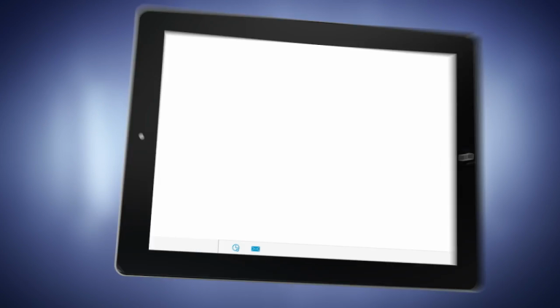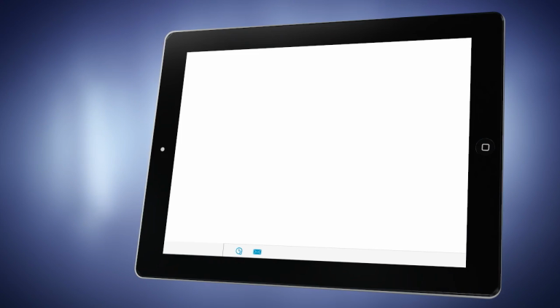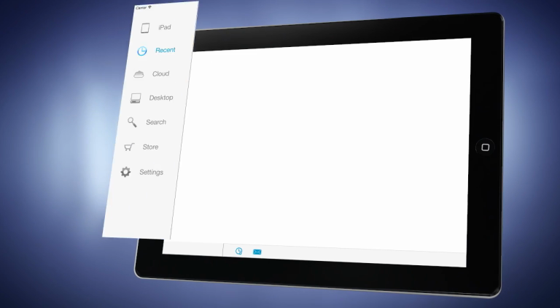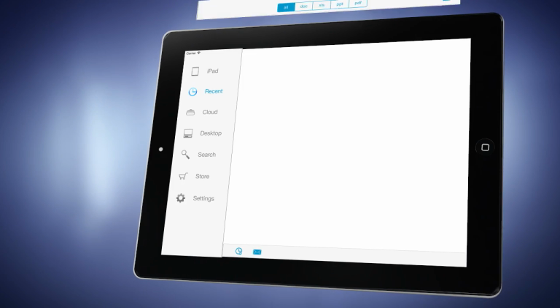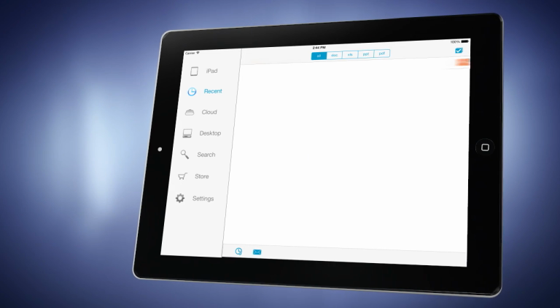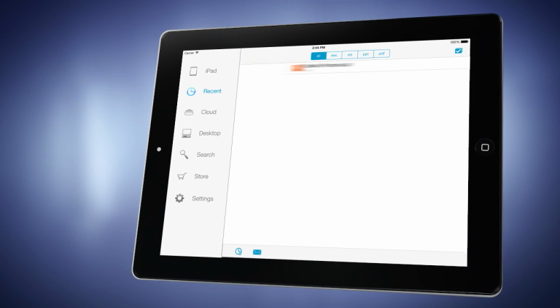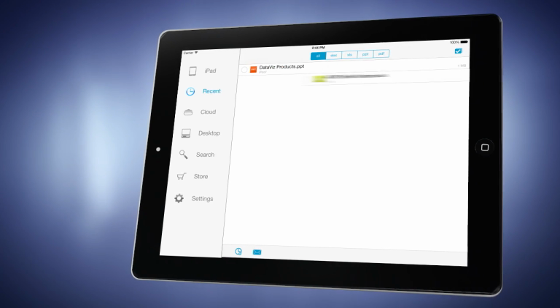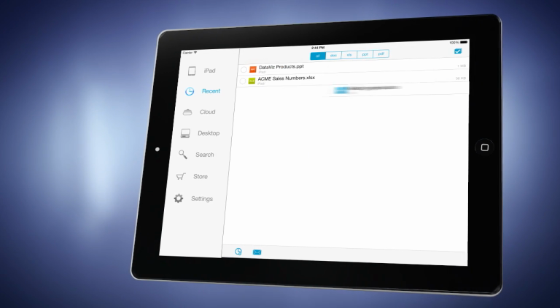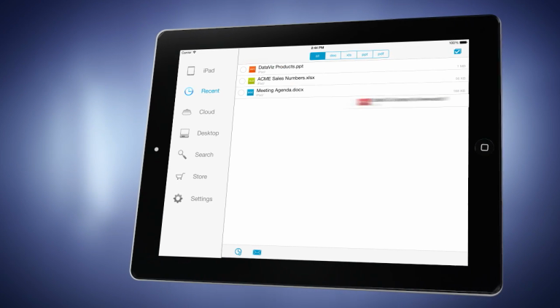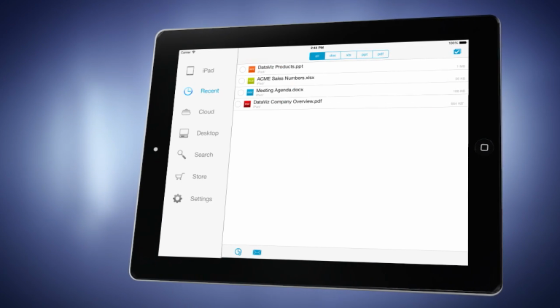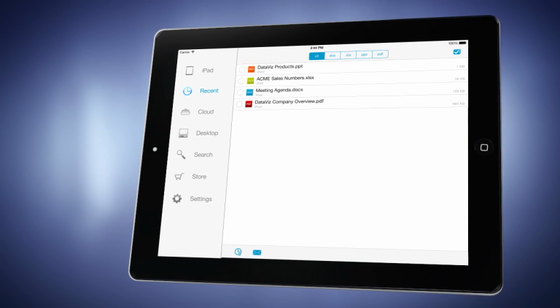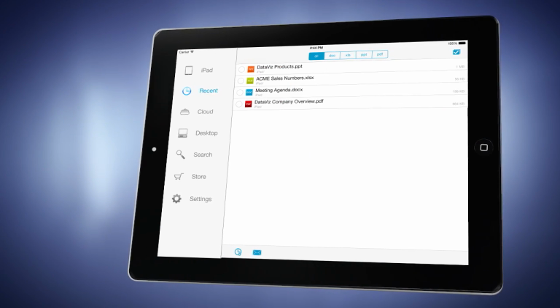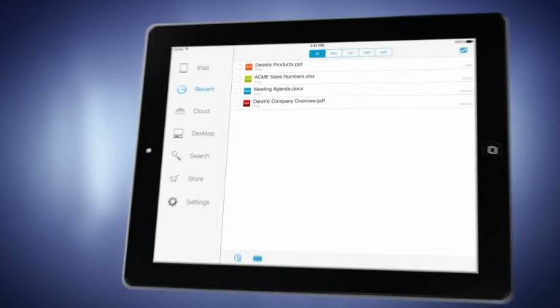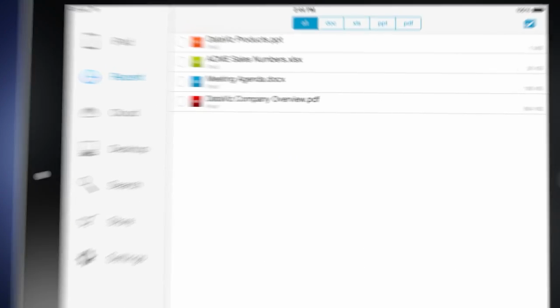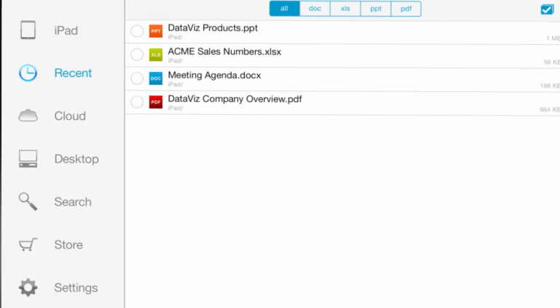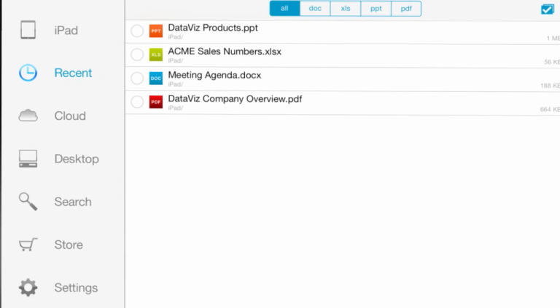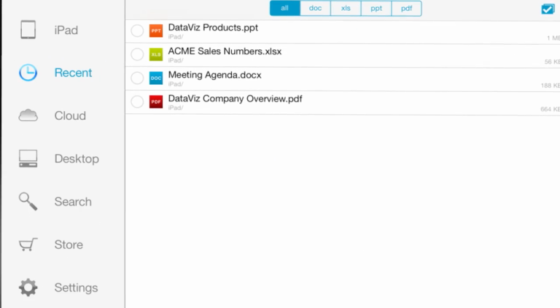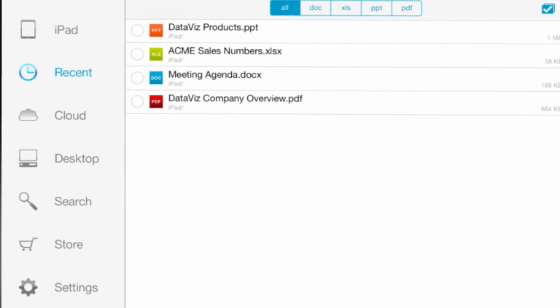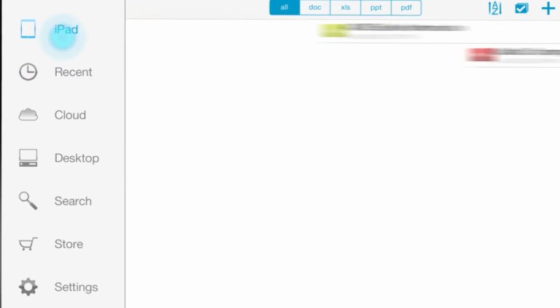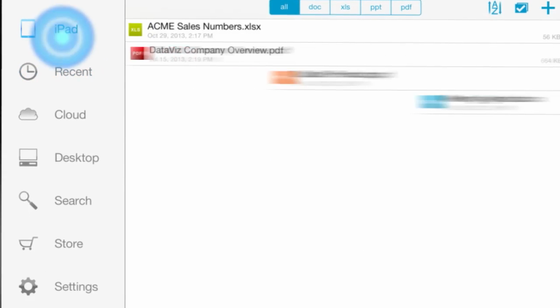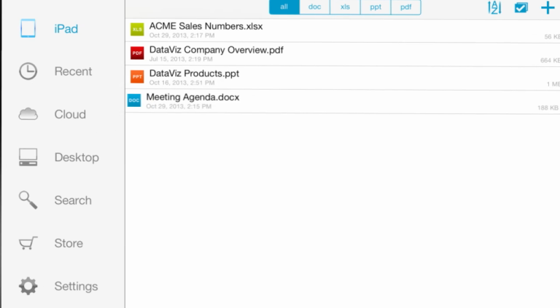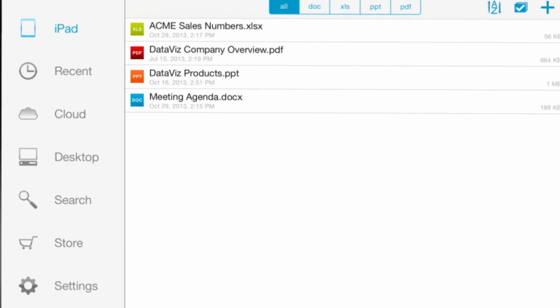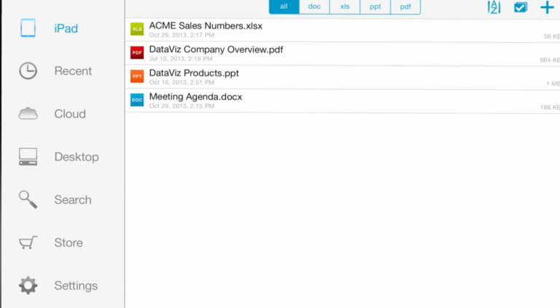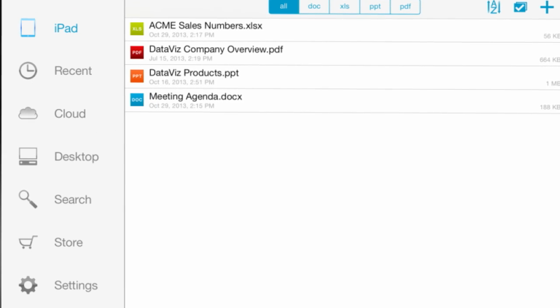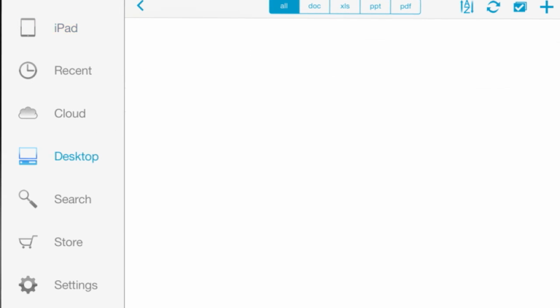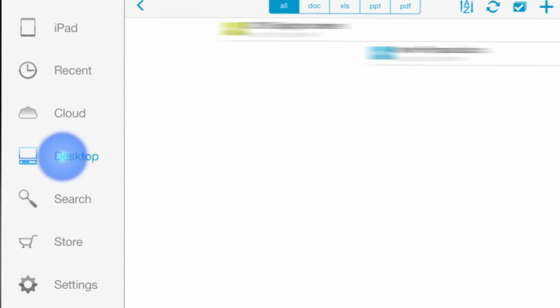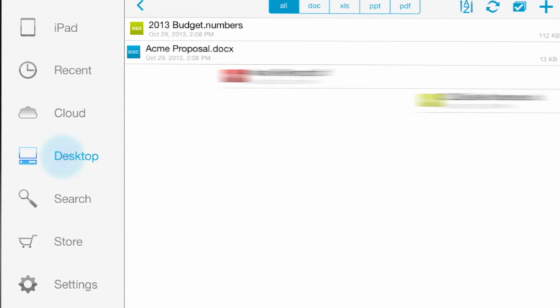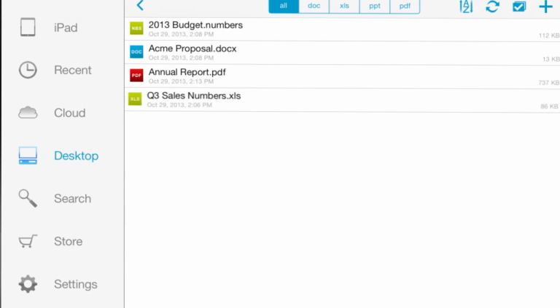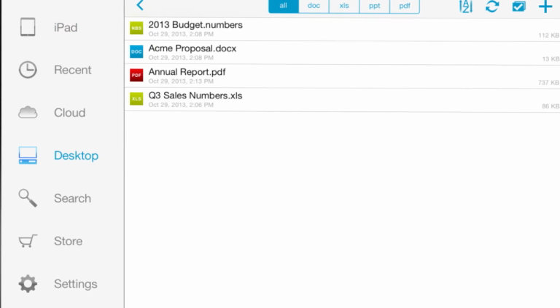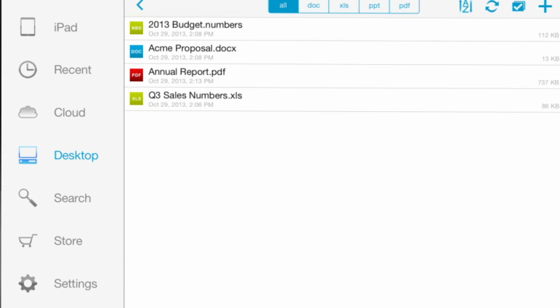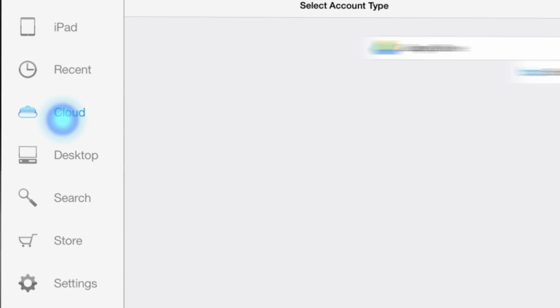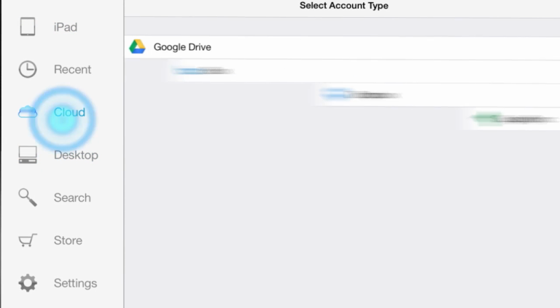The Docs to Go file browser makes it effortless to interact with files stored locally on your device, on your desktop, and in the cloud.